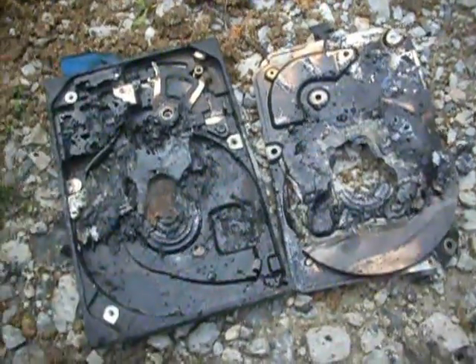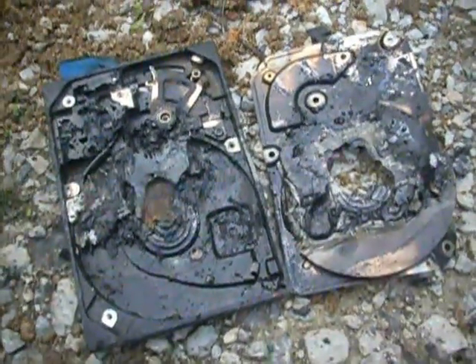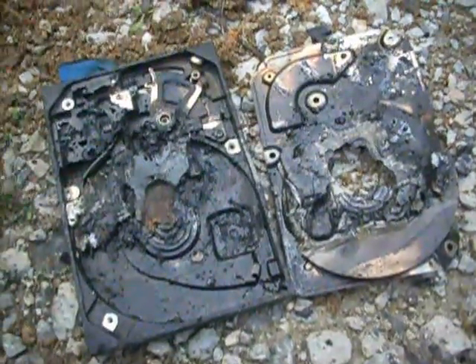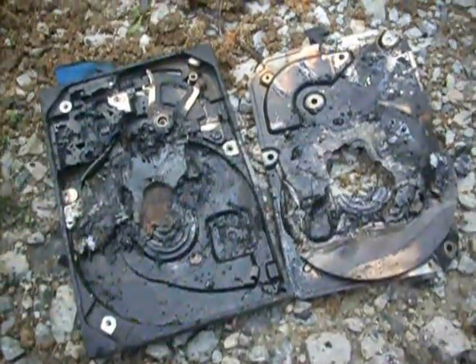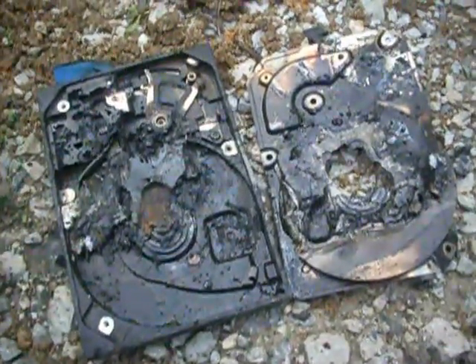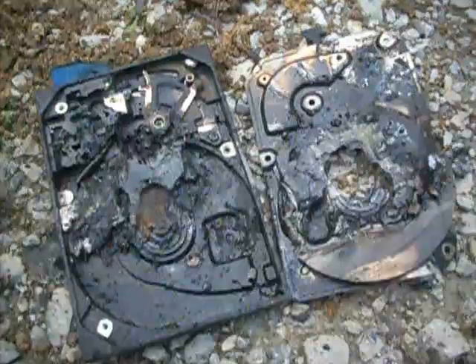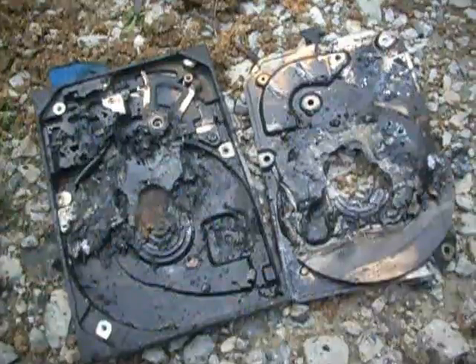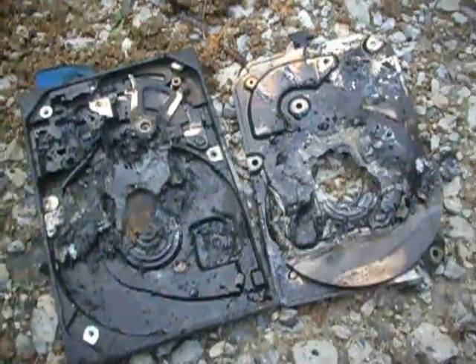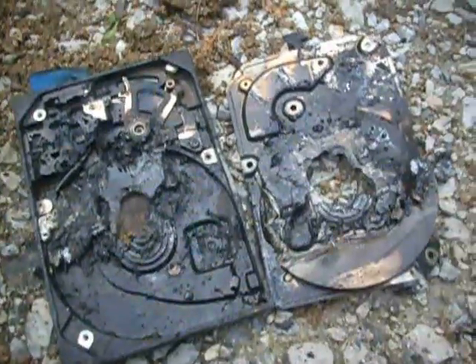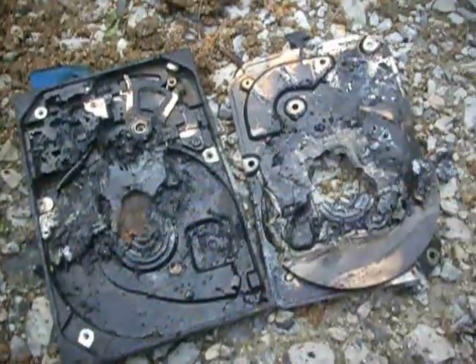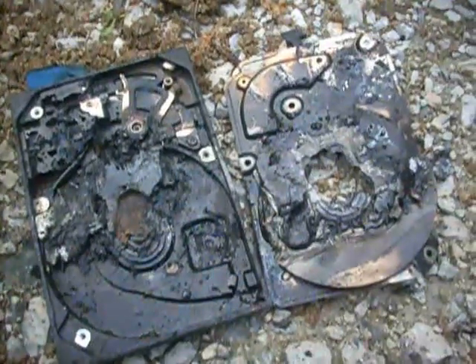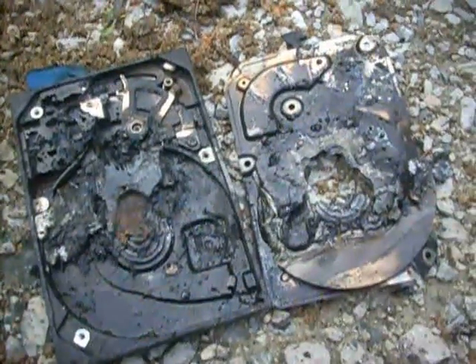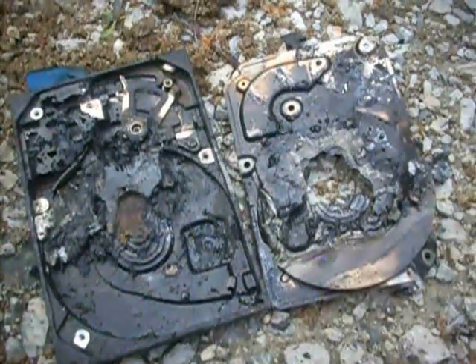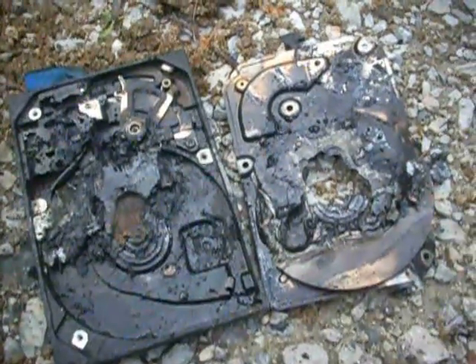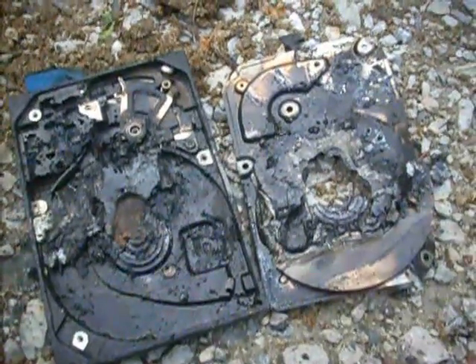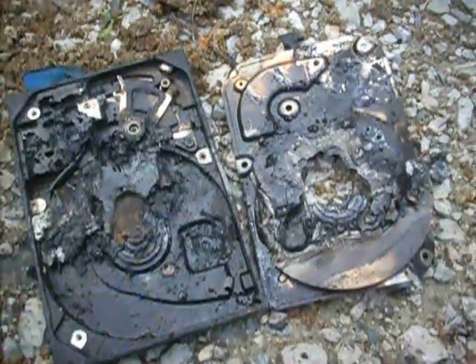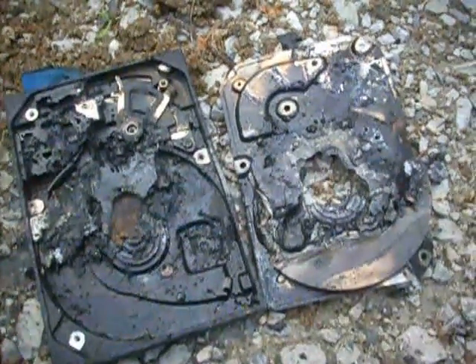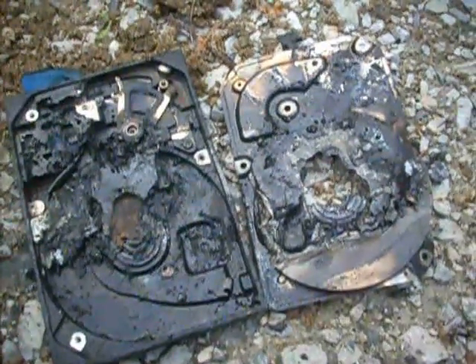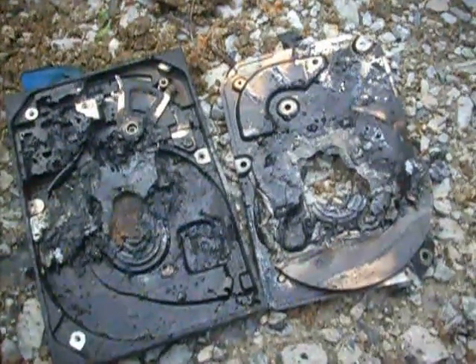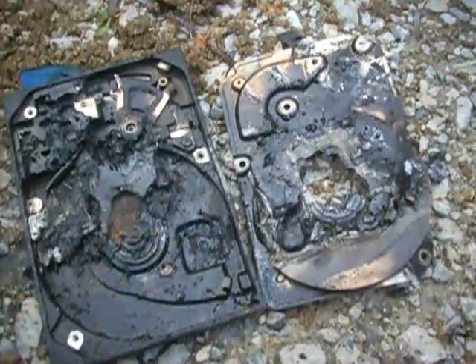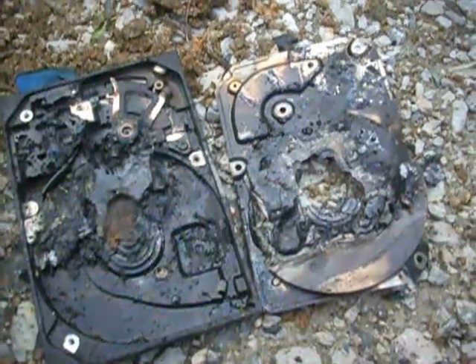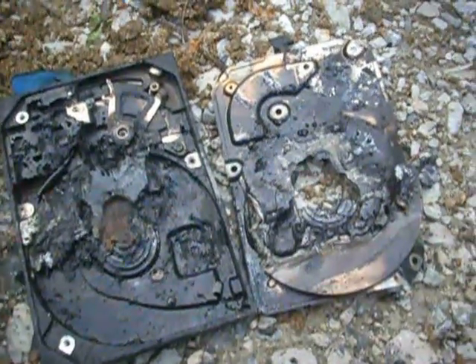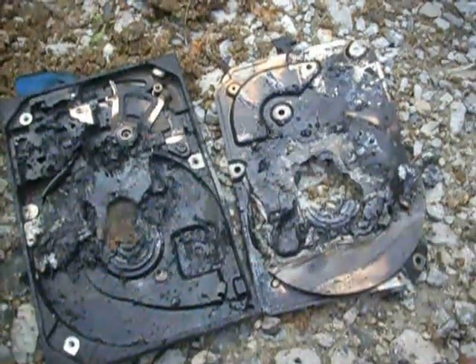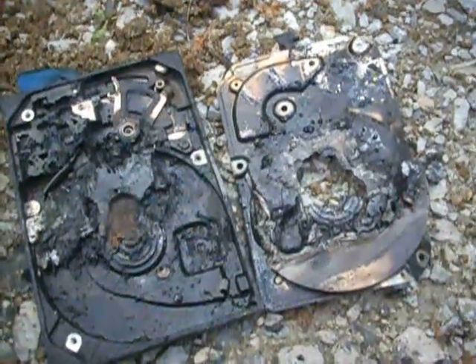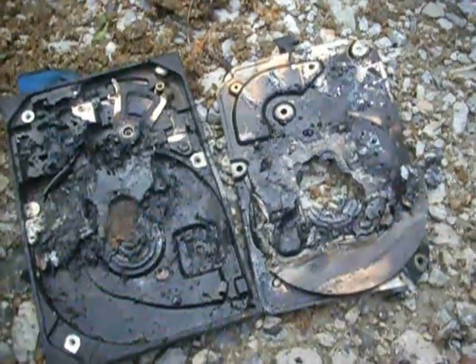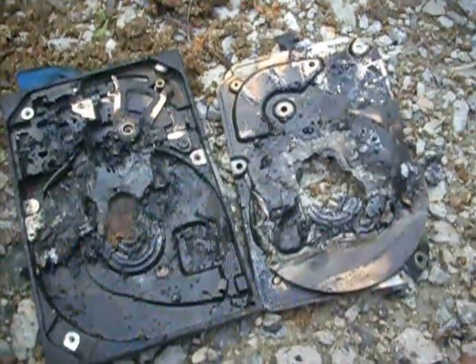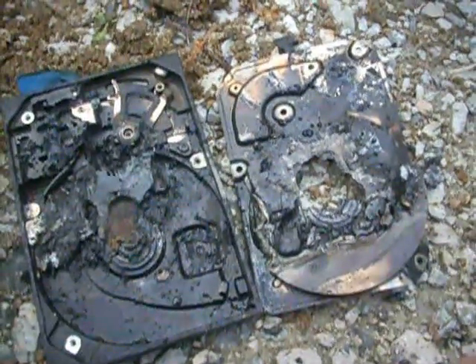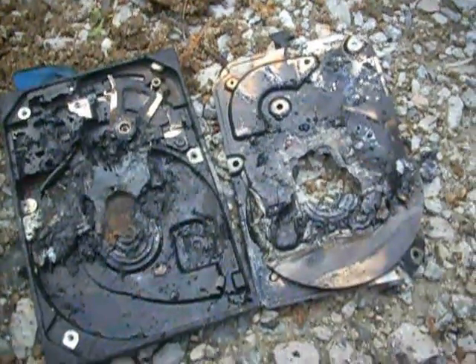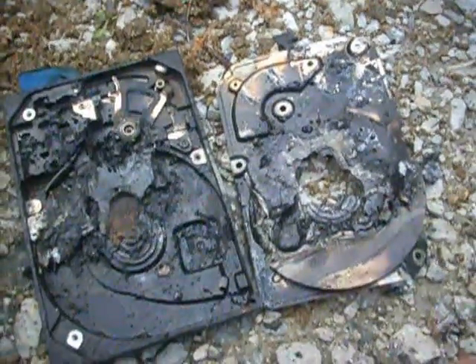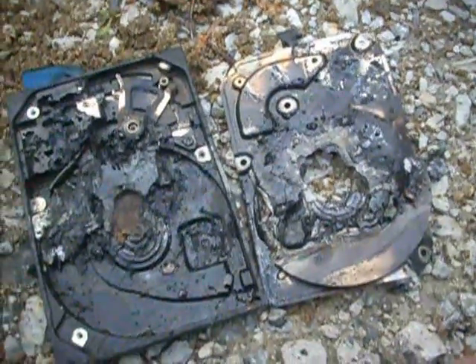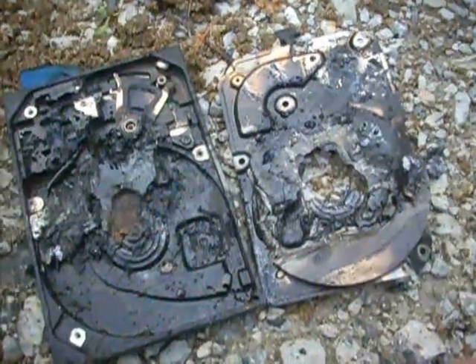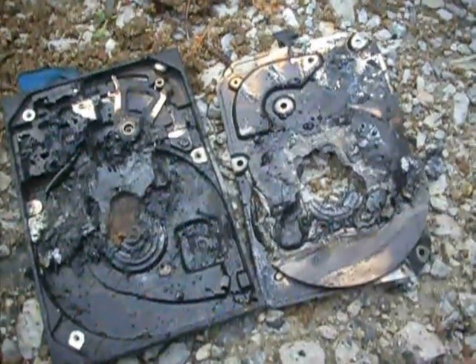So I'm gonna call that a success, although we used almost the hard drive's weight in thermite to do it.